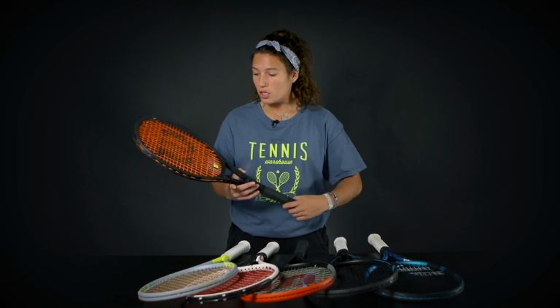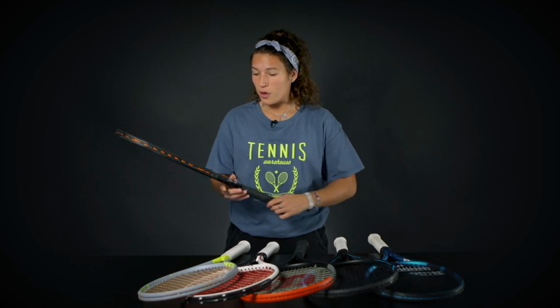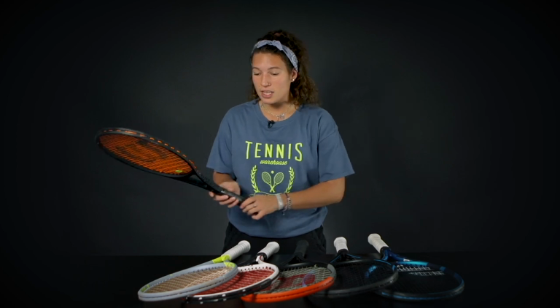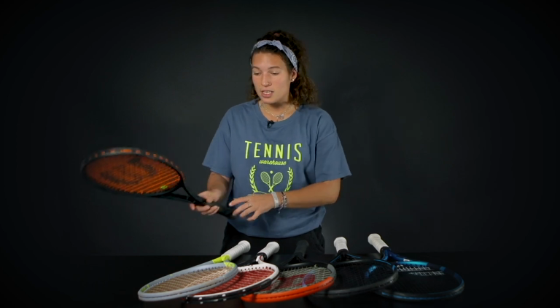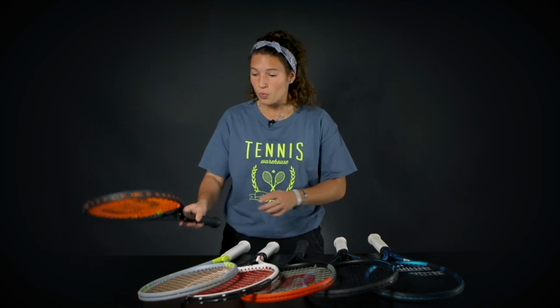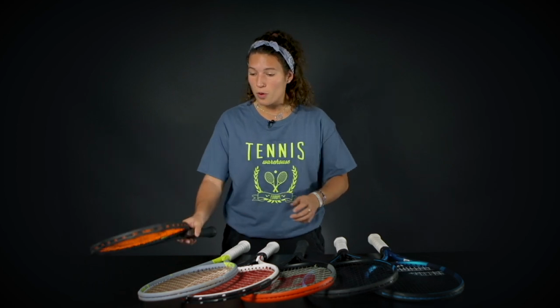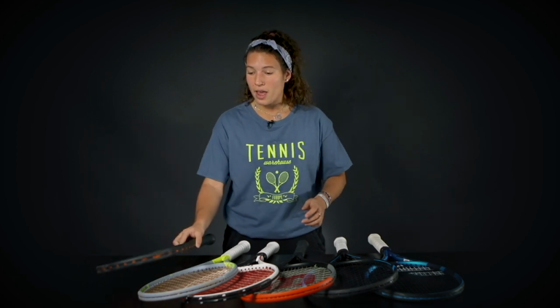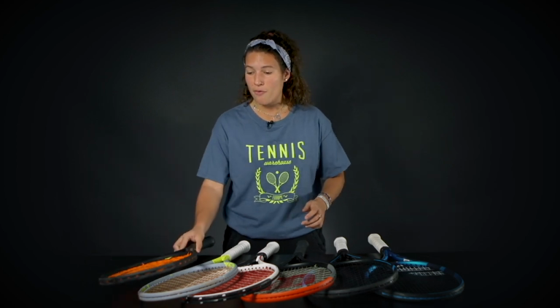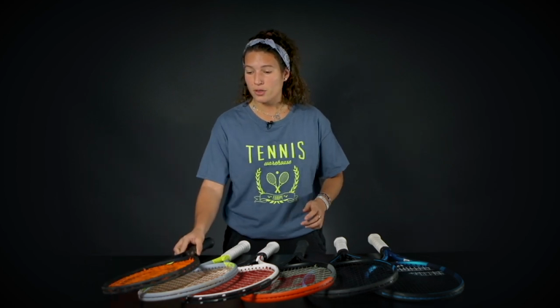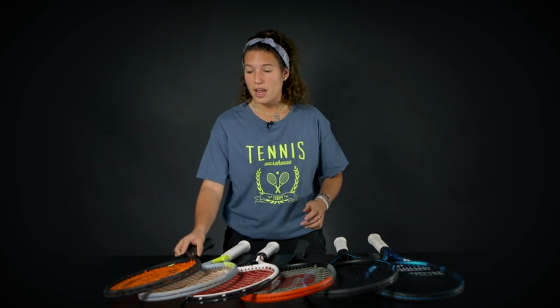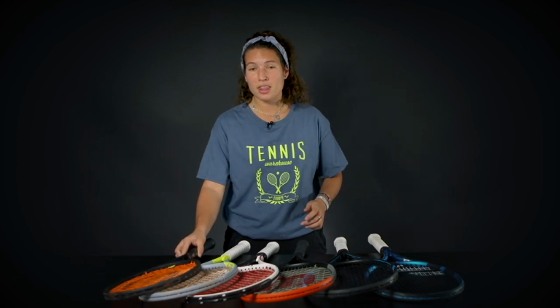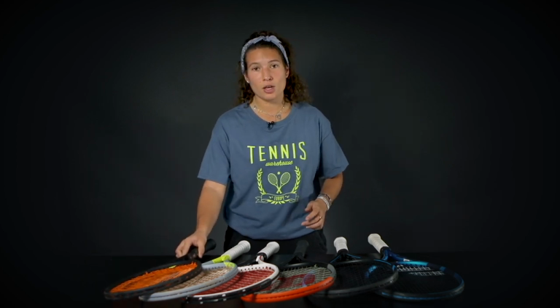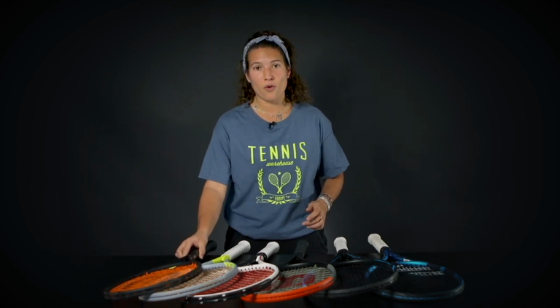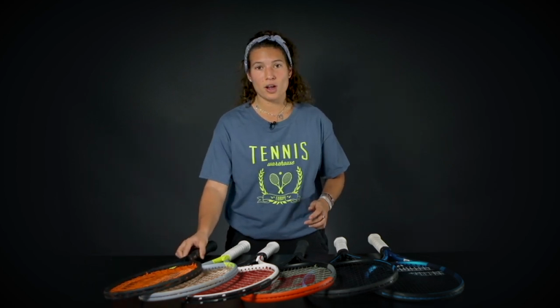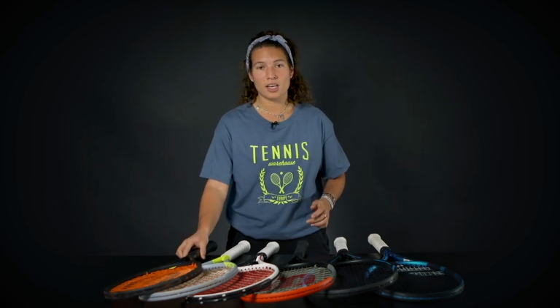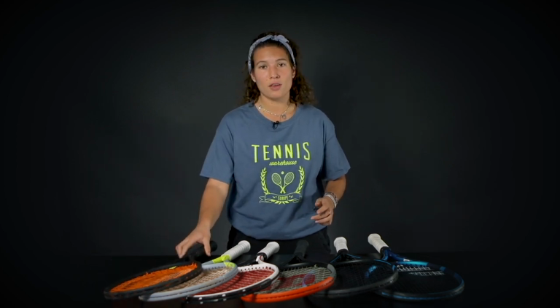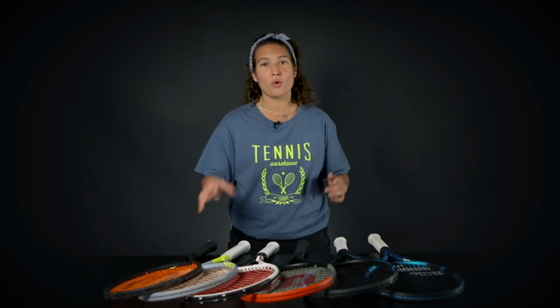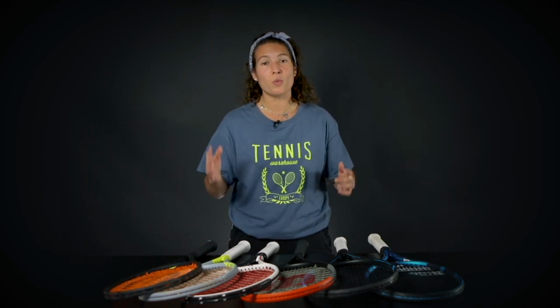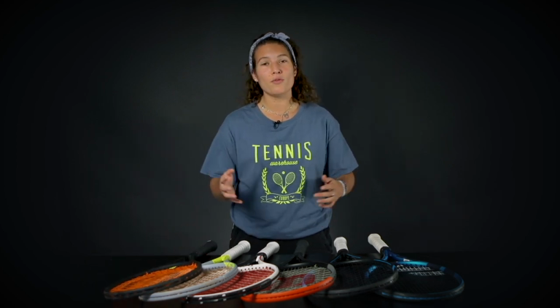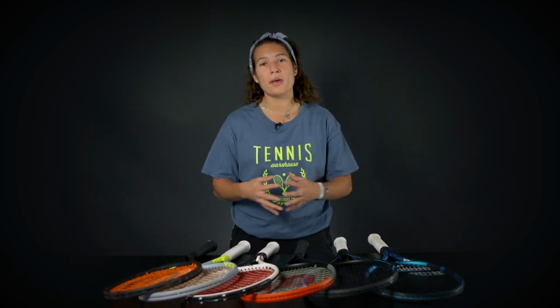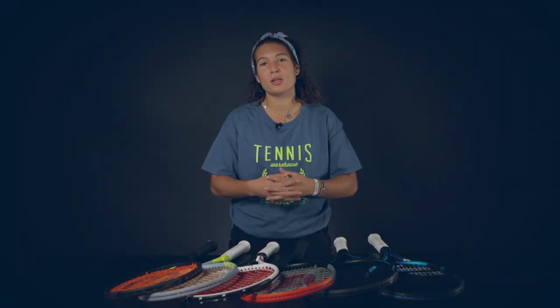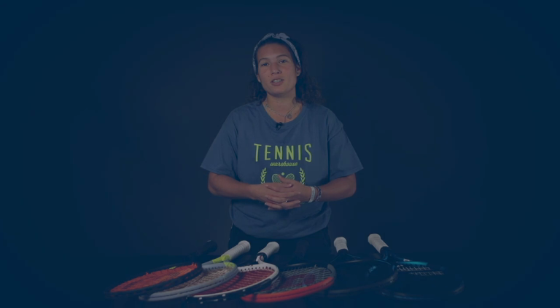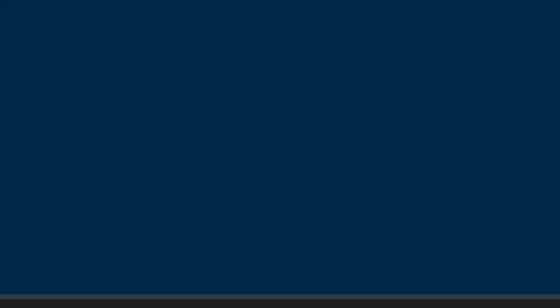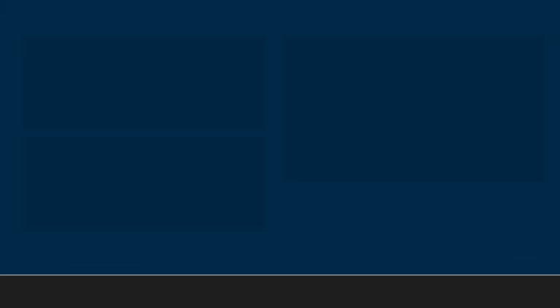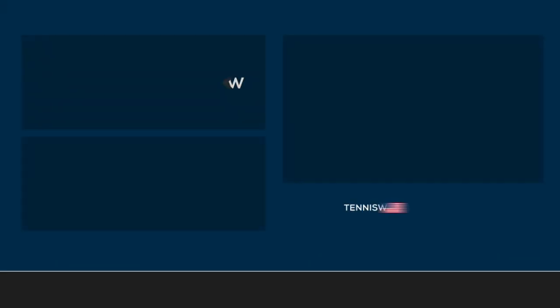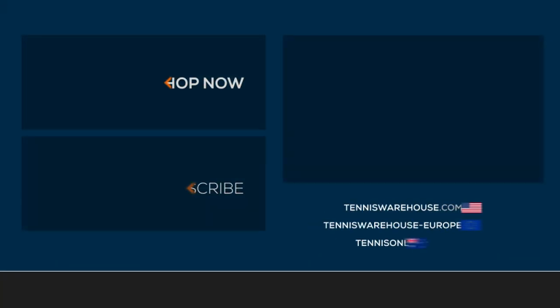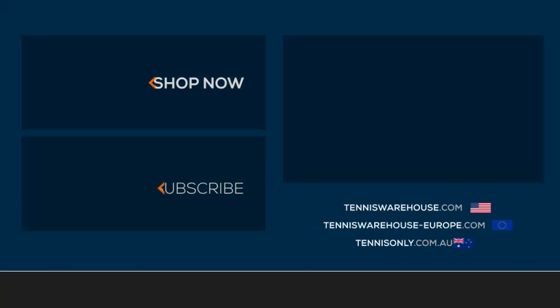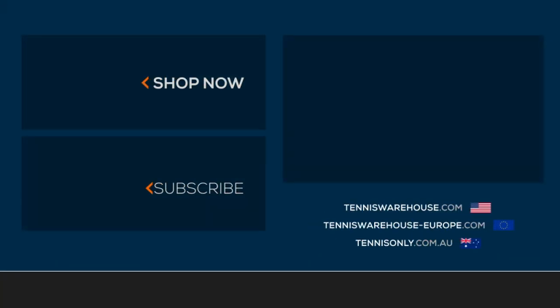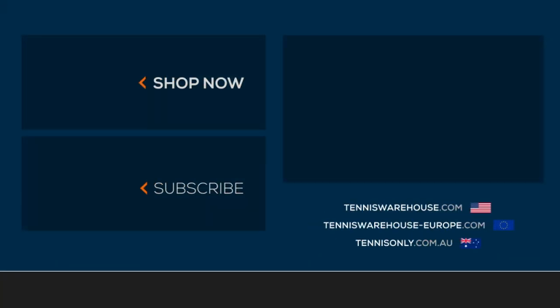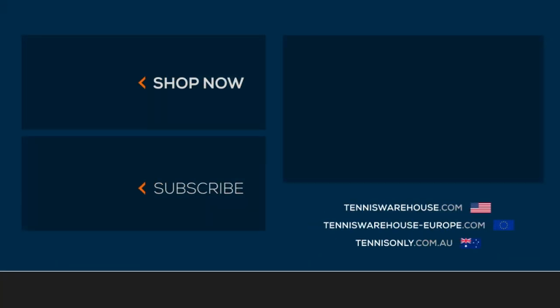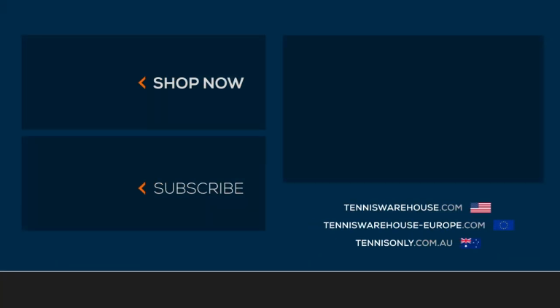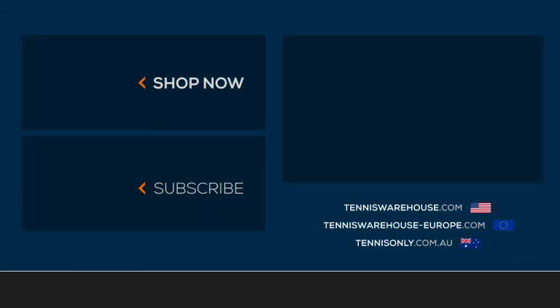So this is what we have for today. Thank you for watching. And if you want more information, make sure to check our page at tenniswarehouse-europe.com.